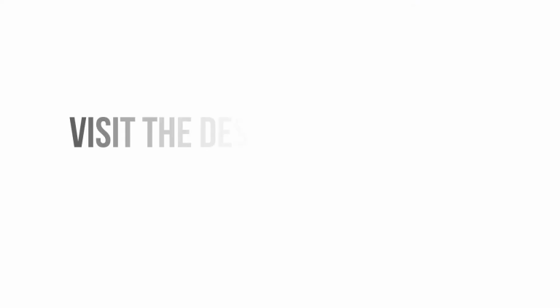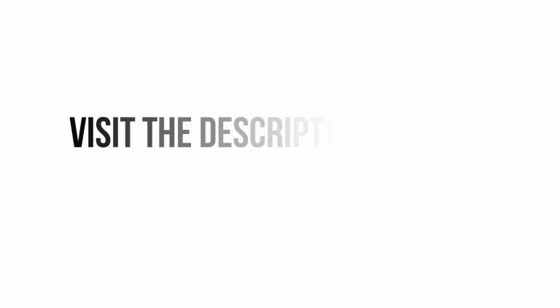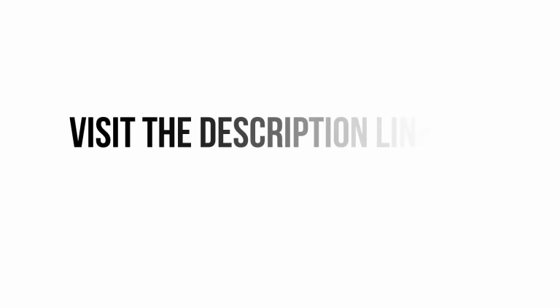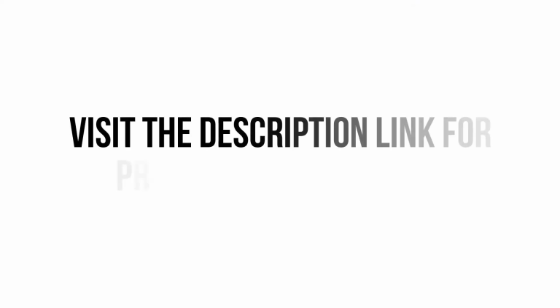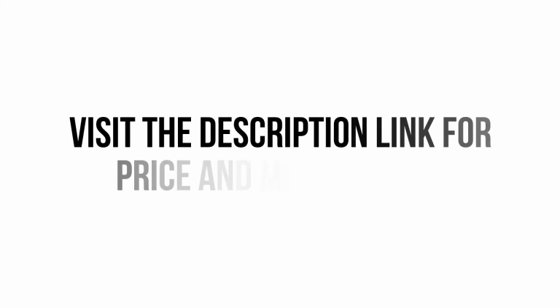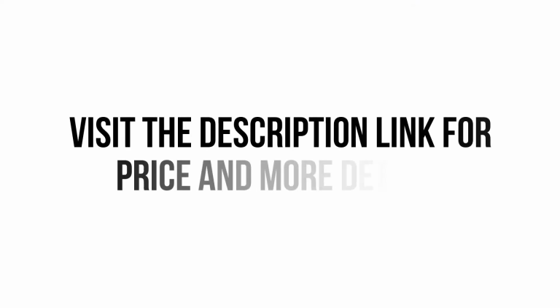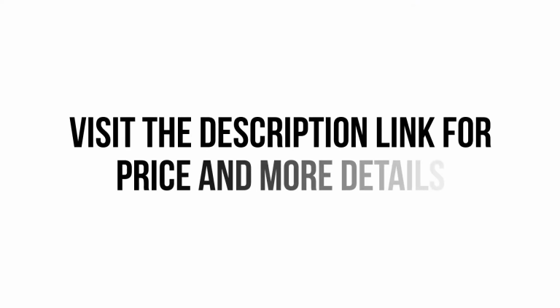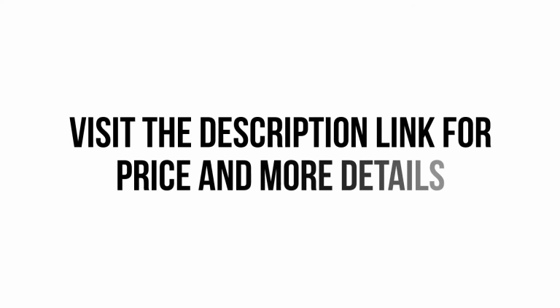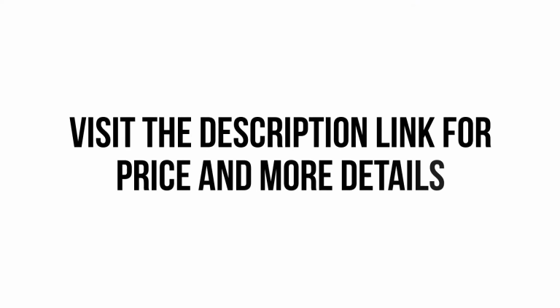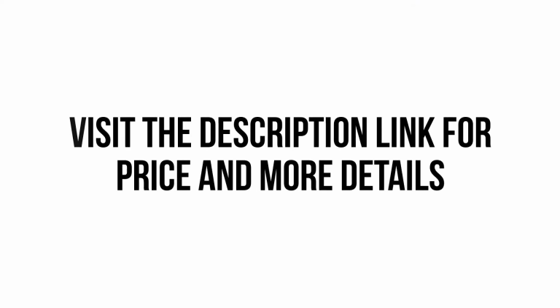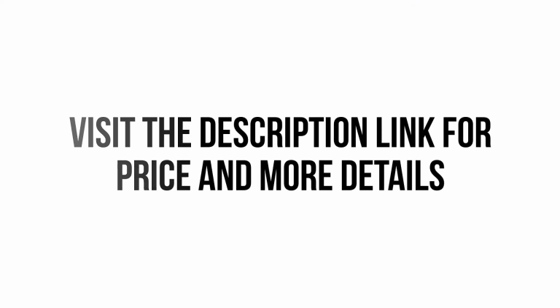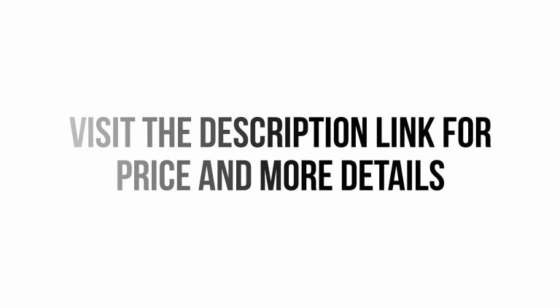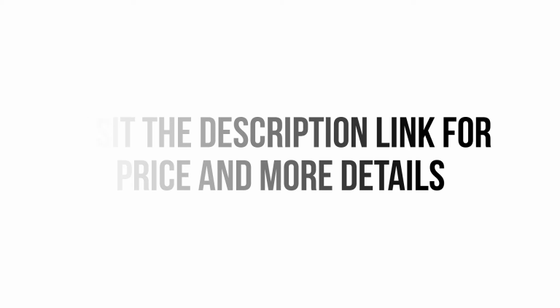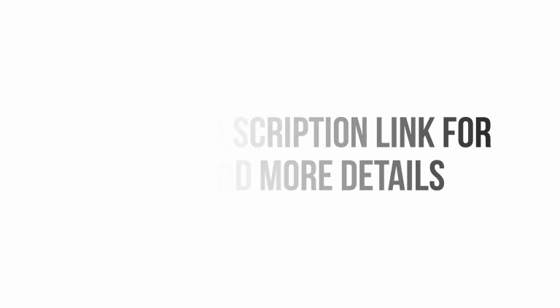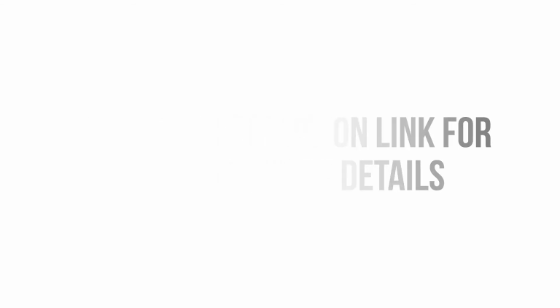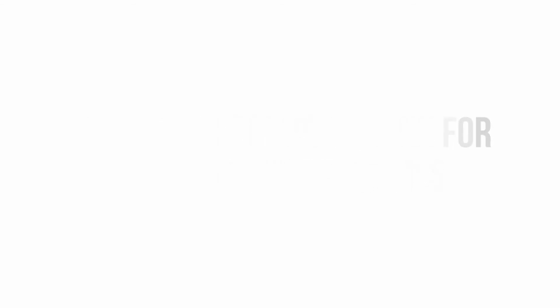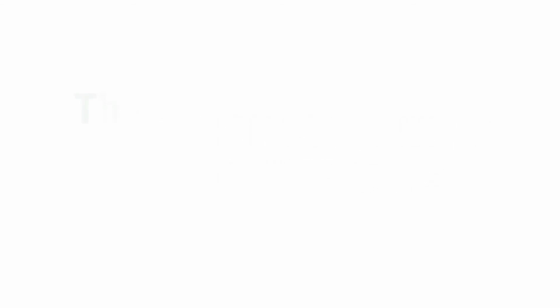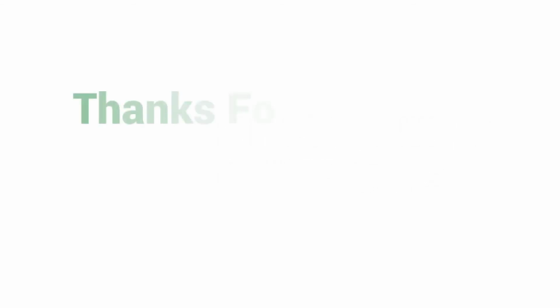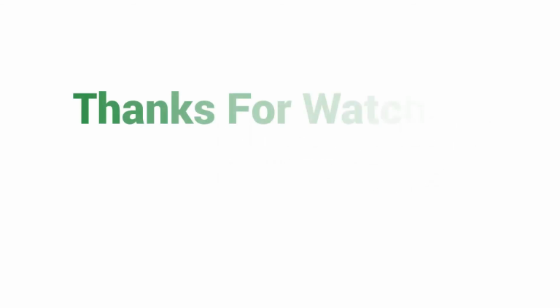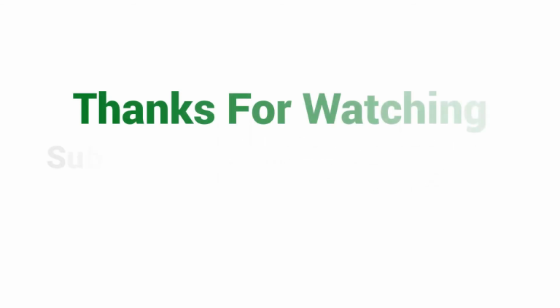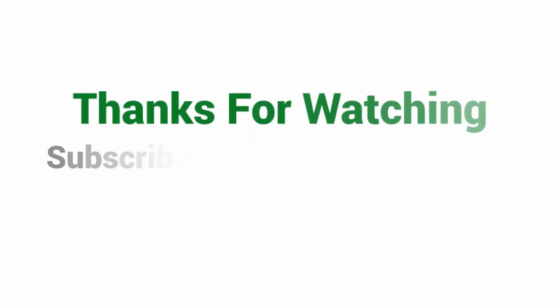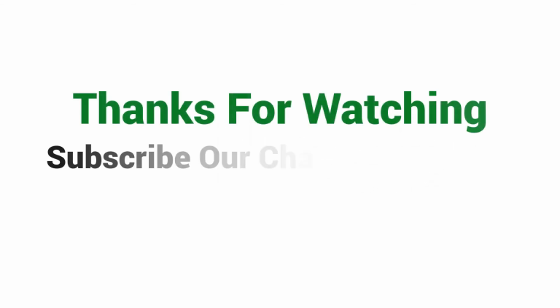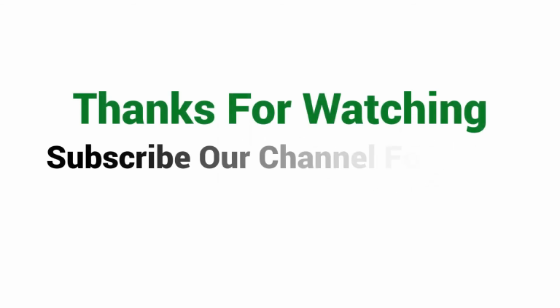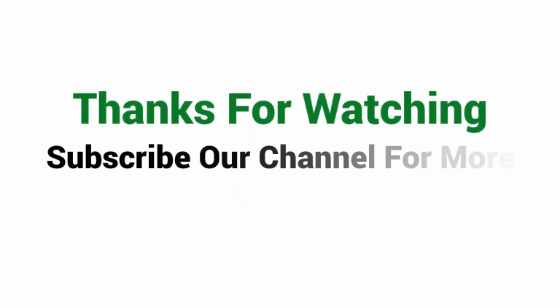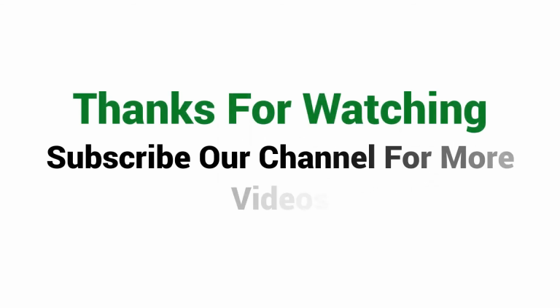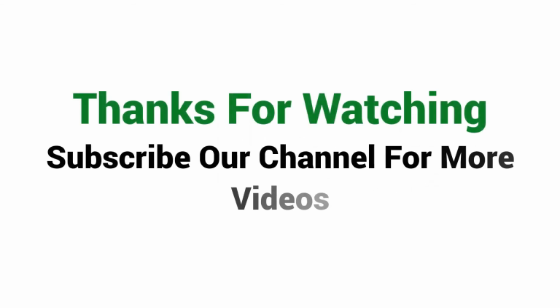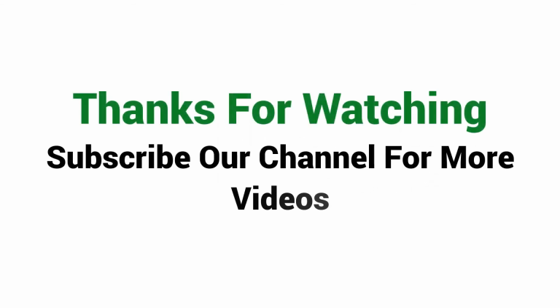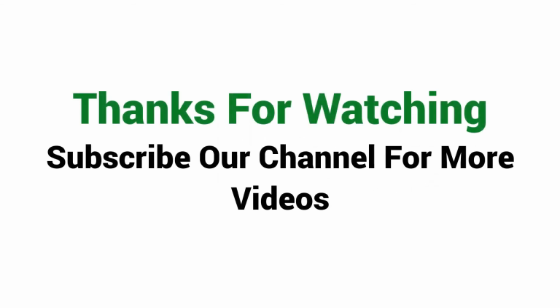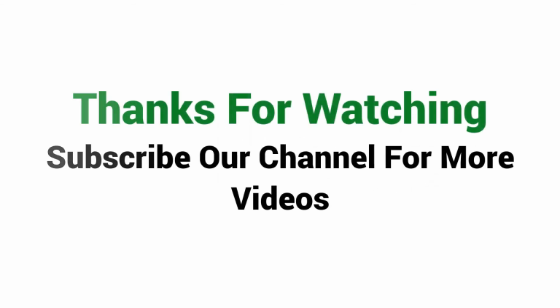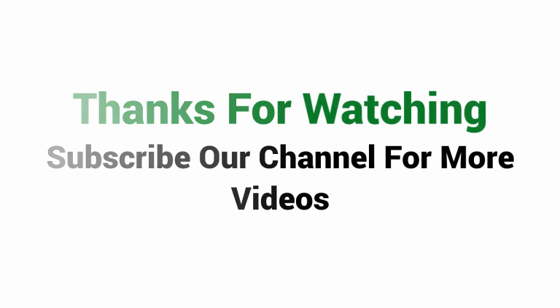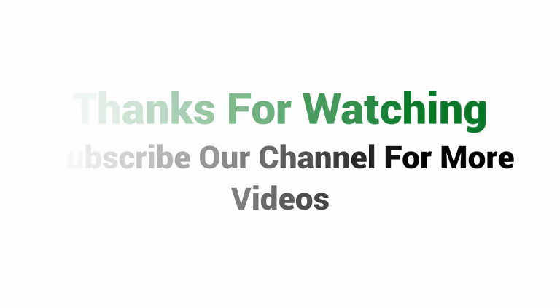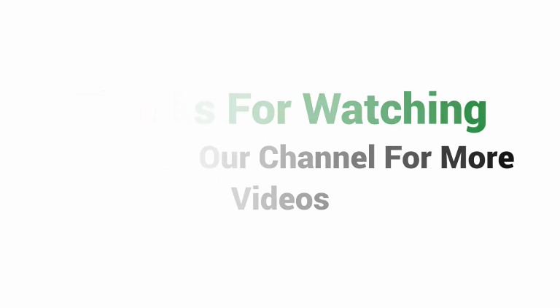Visit the description link for price and more details. Thanks for watching. Subscribe to our channel for more videos.